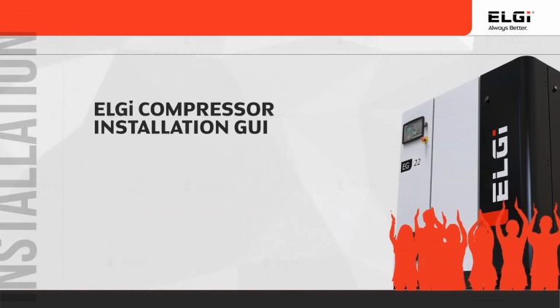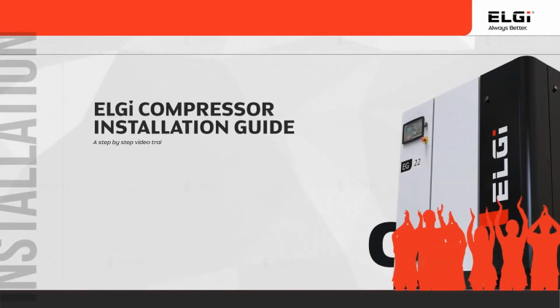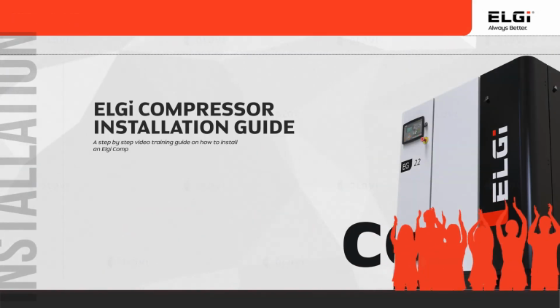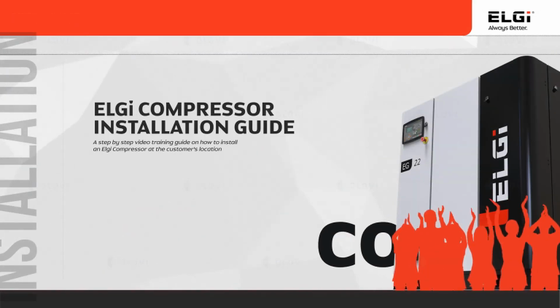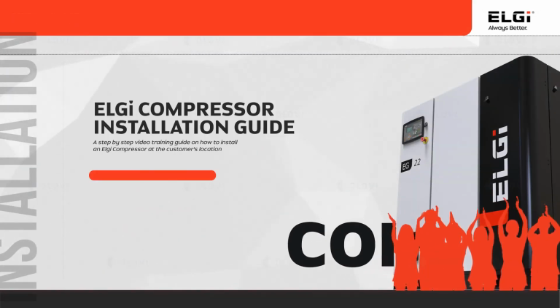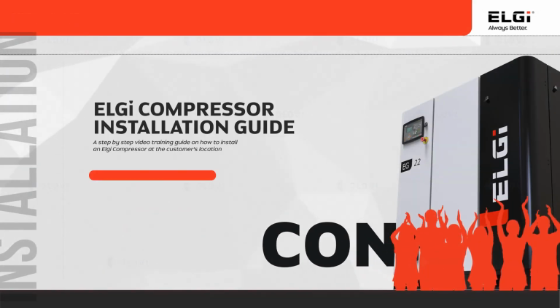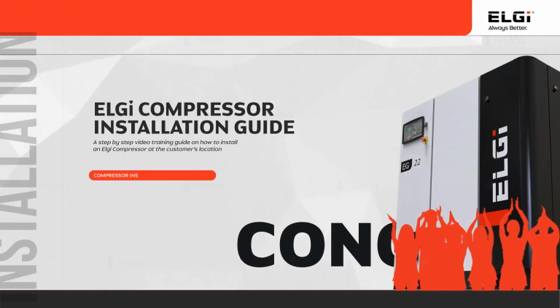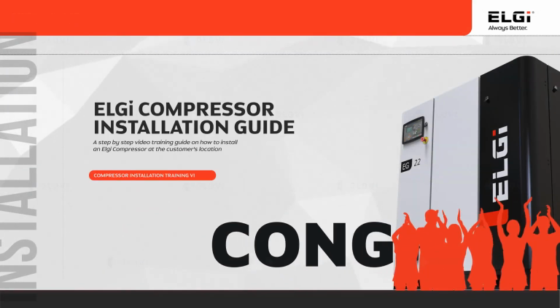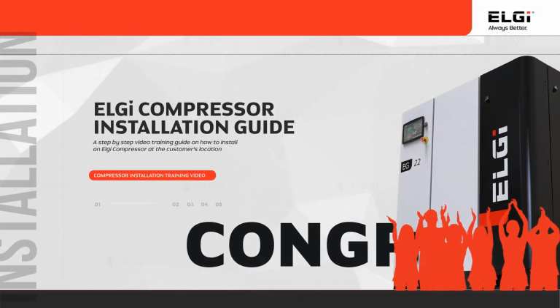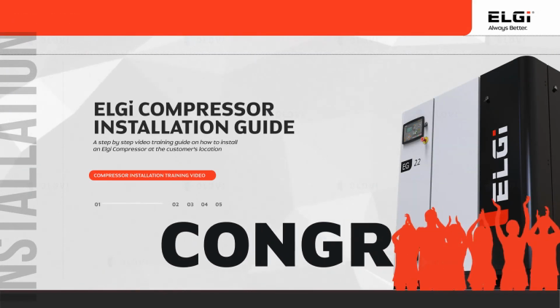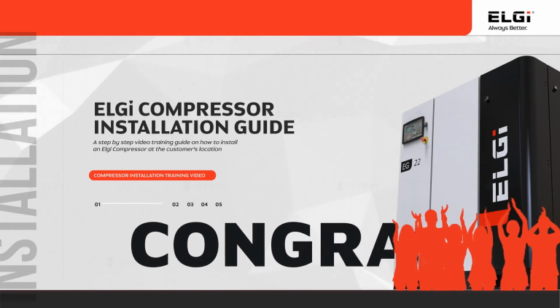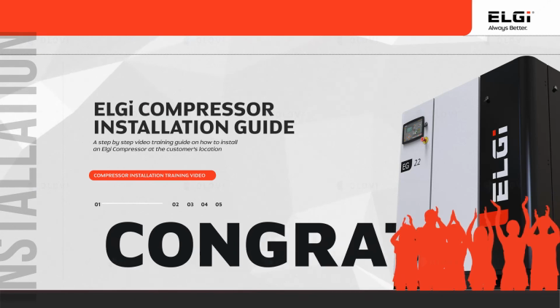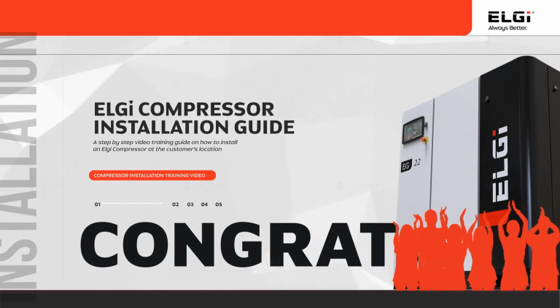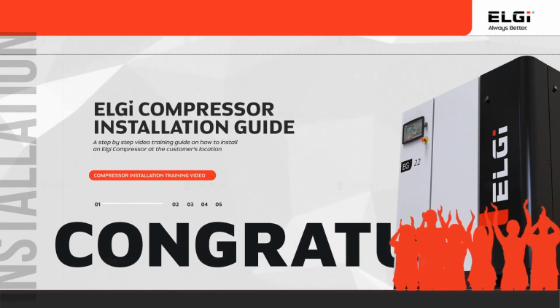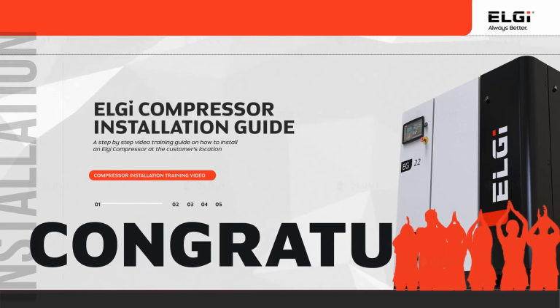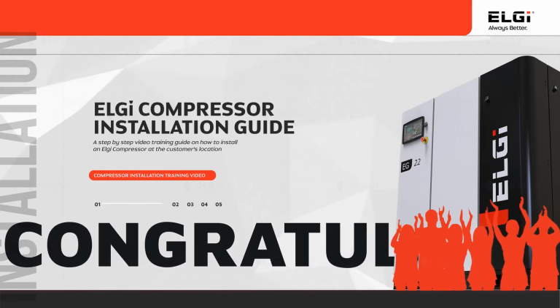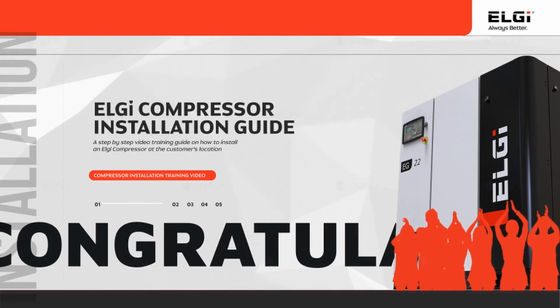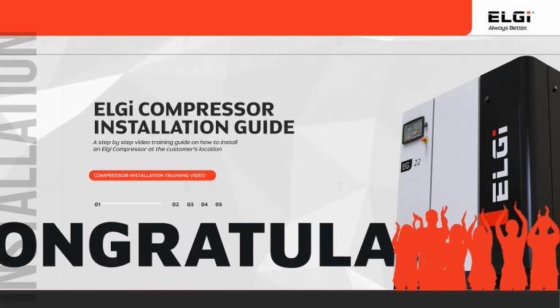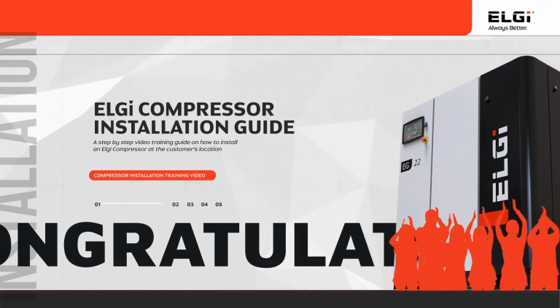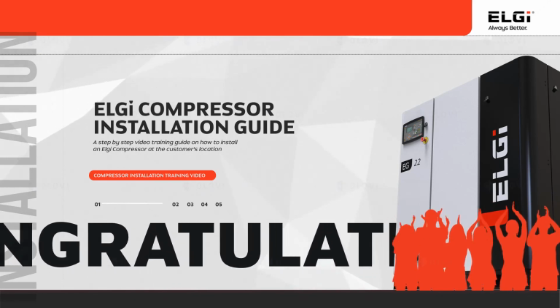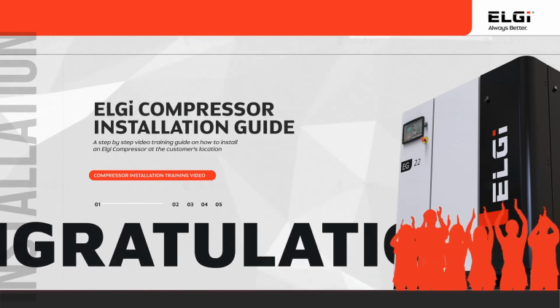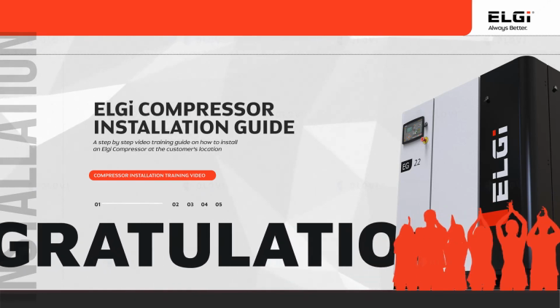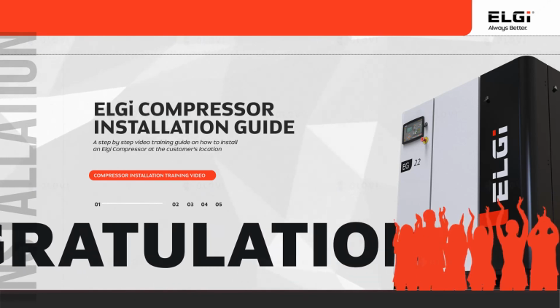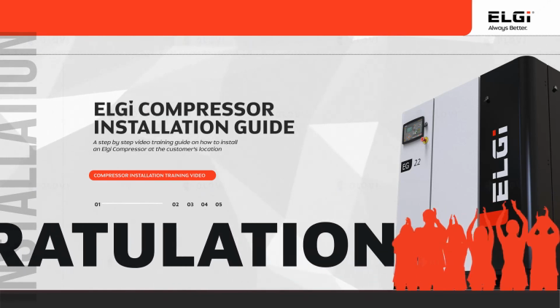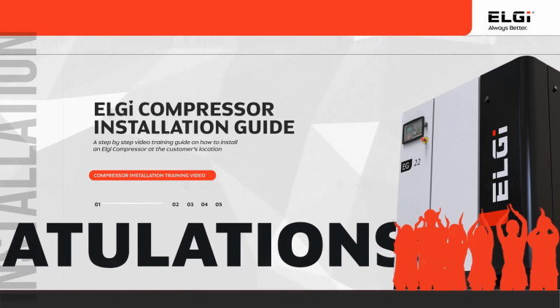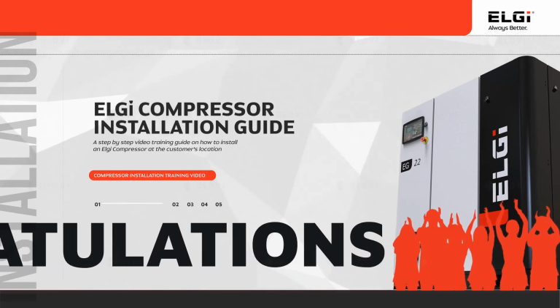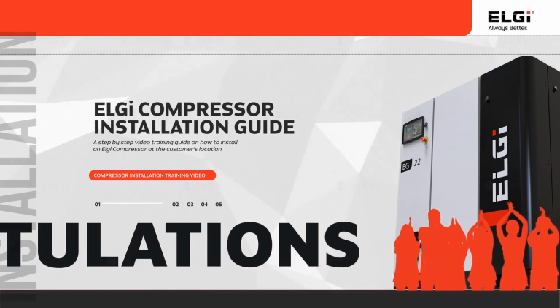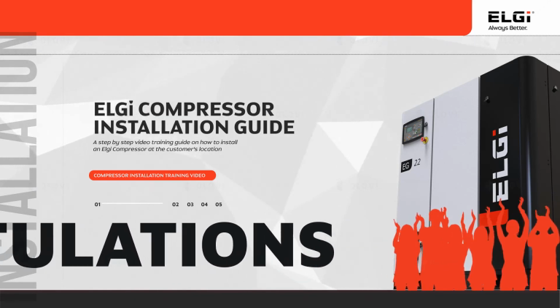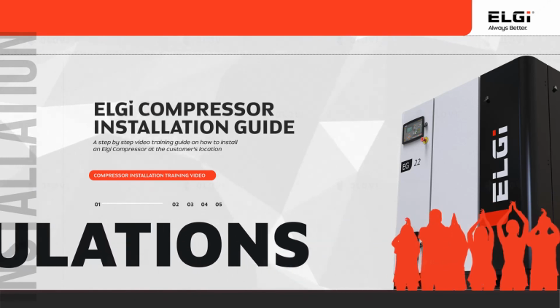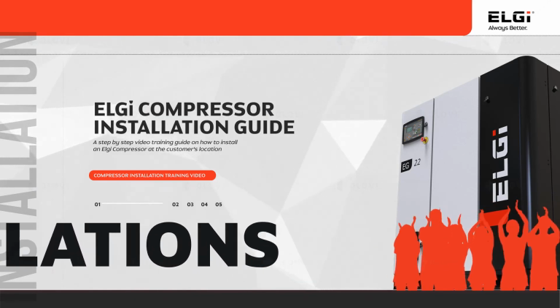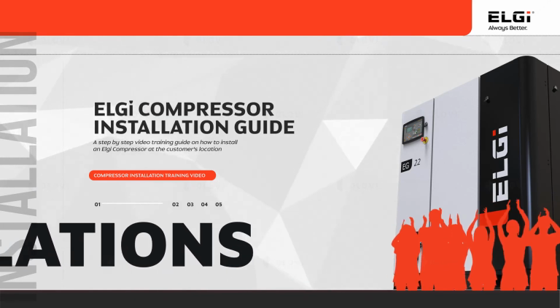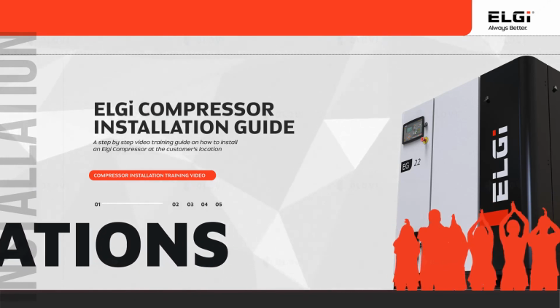Congratulations on successful completion of the 'How to Install an LG Compressor' training. We wish you good luck.